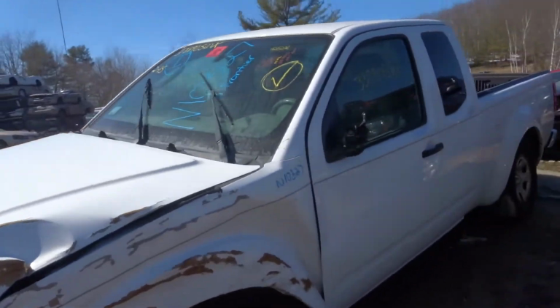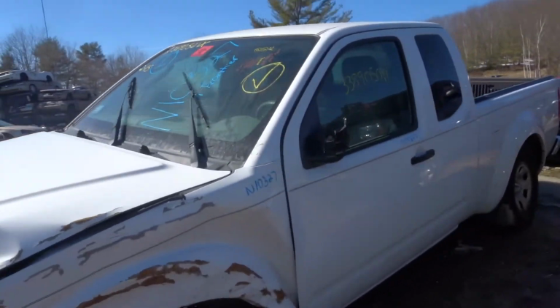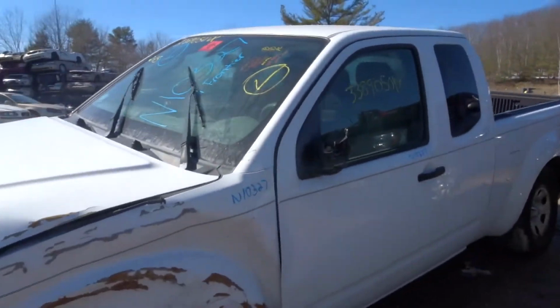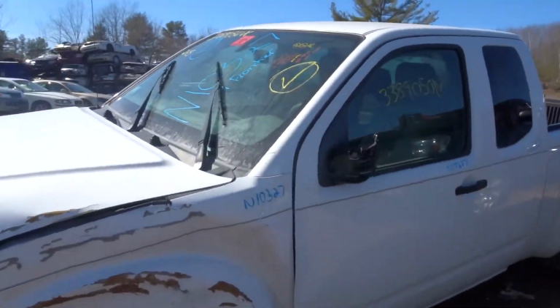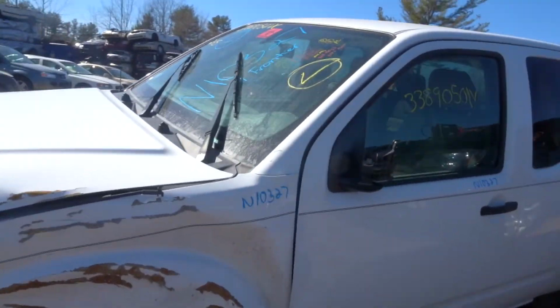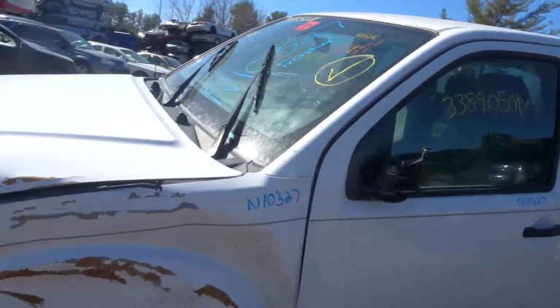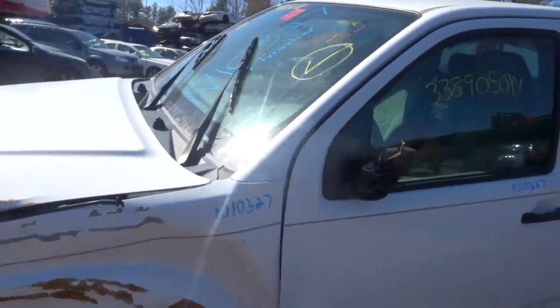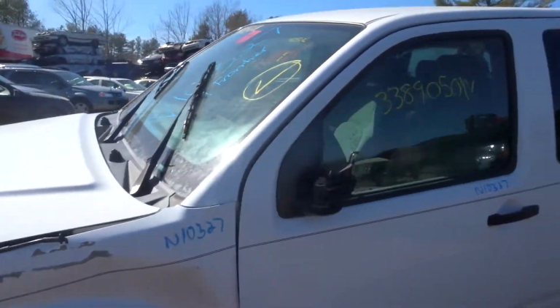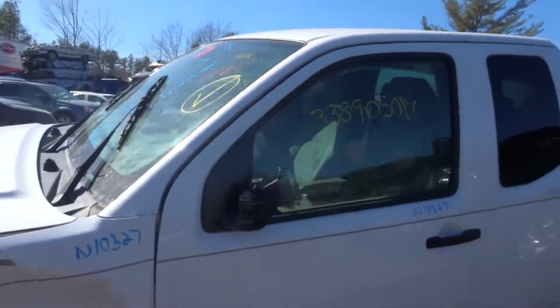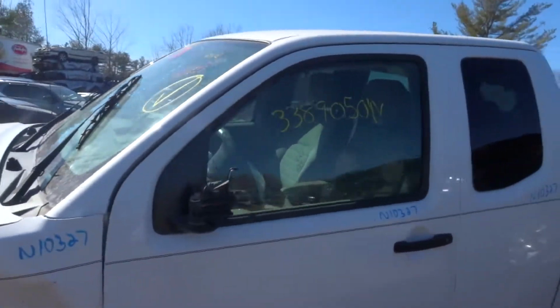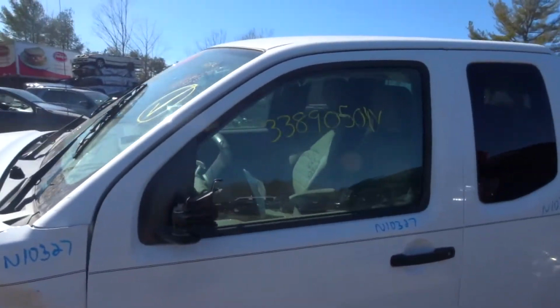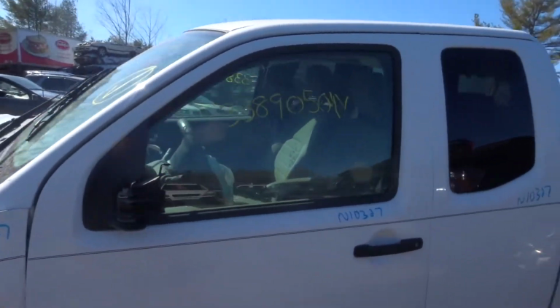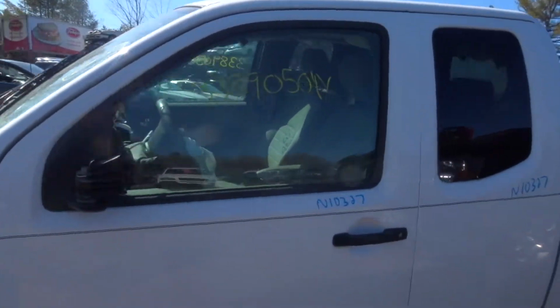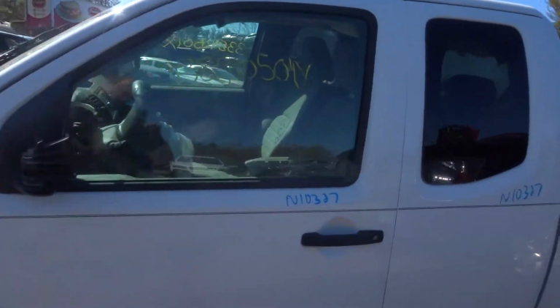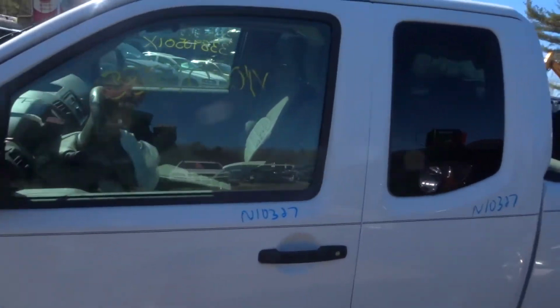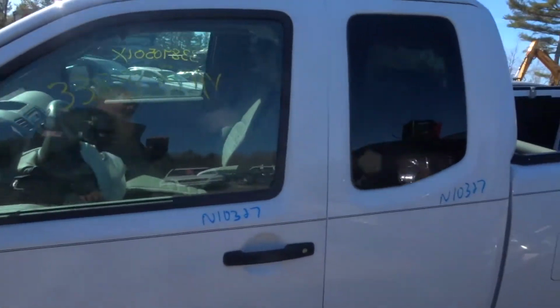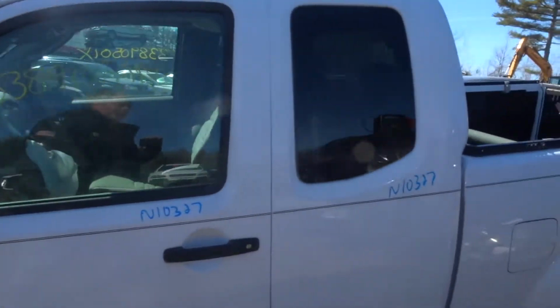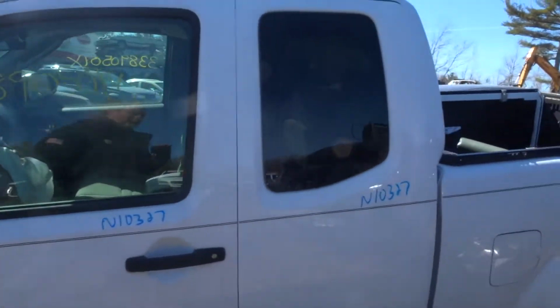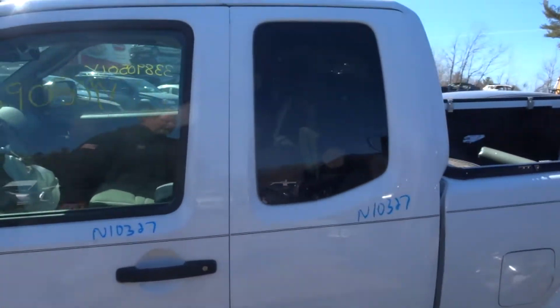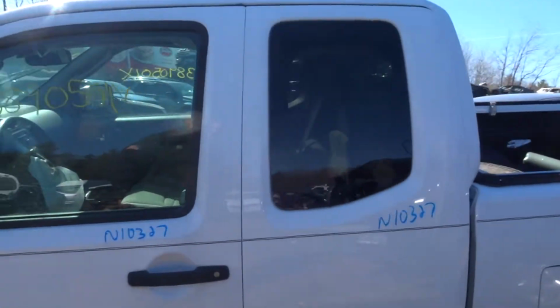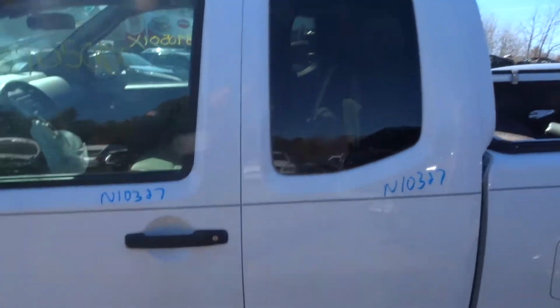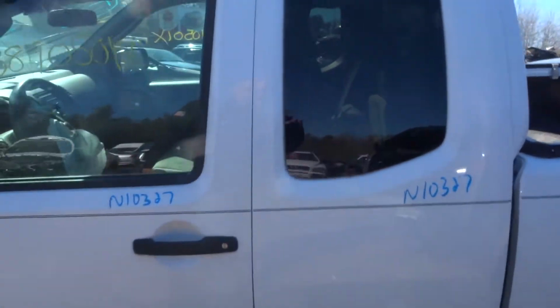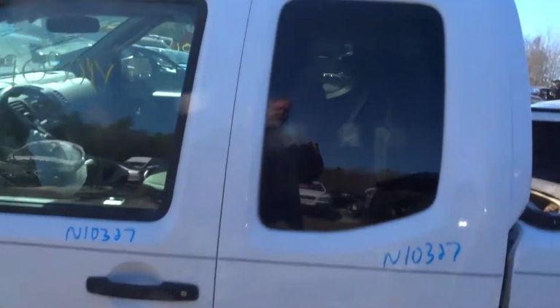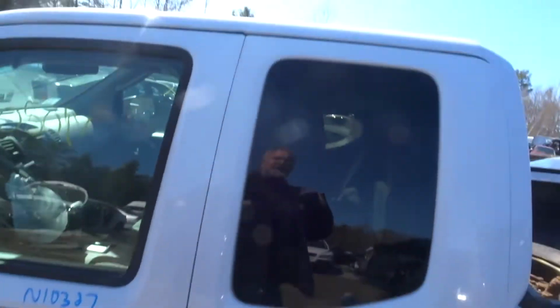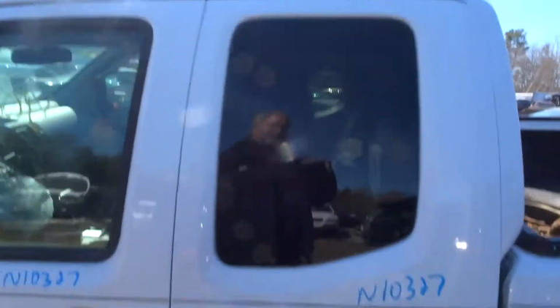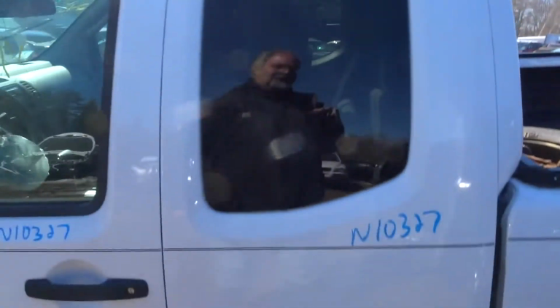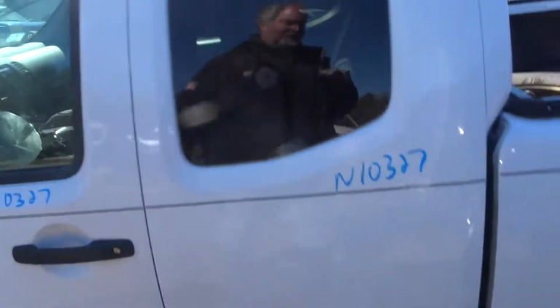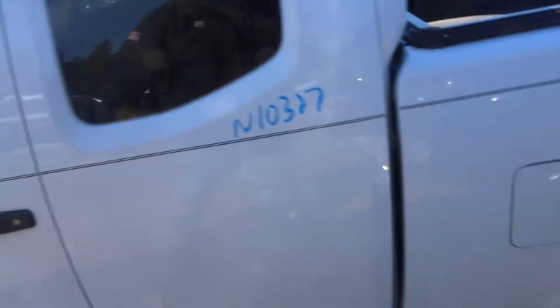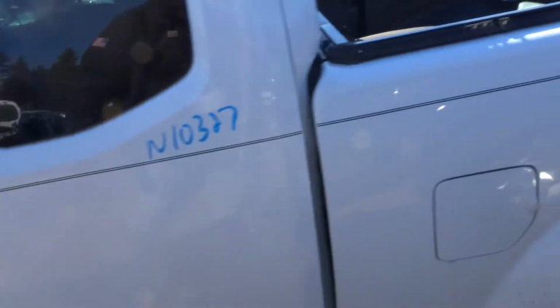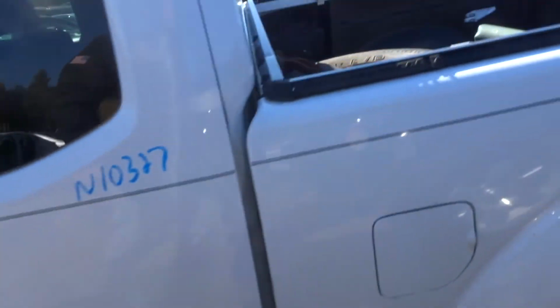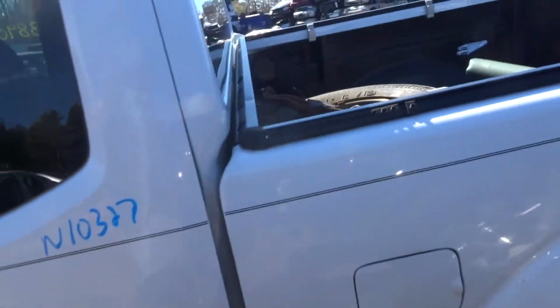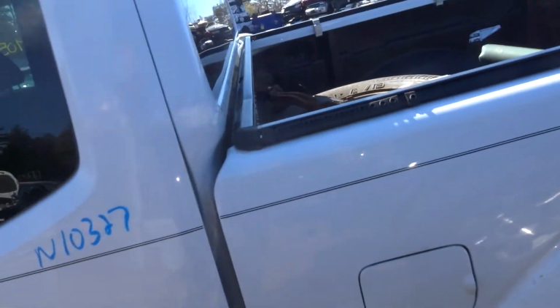Got a left front door. Got a left rear door. Got the extra cab.